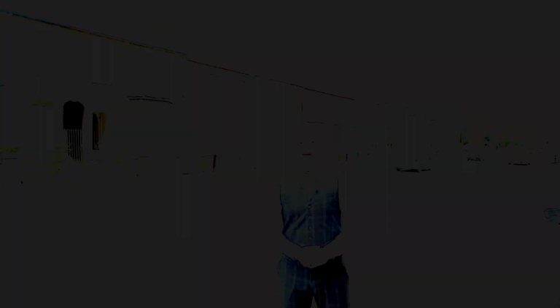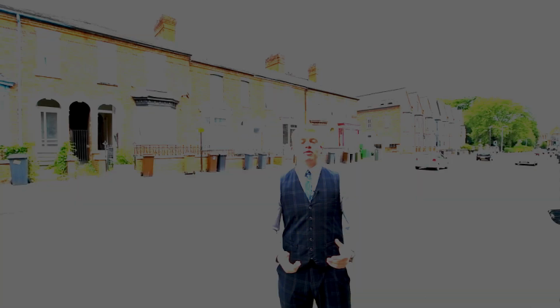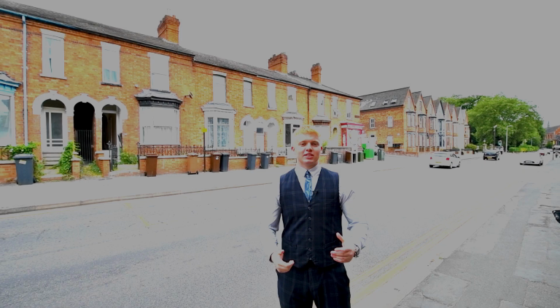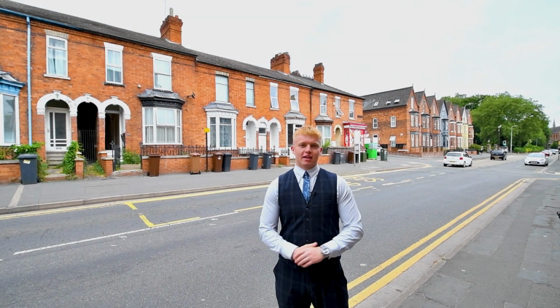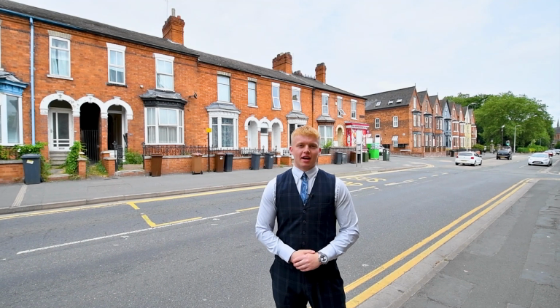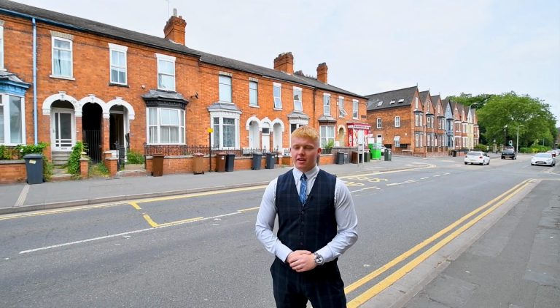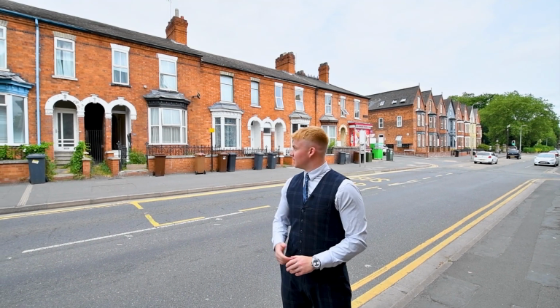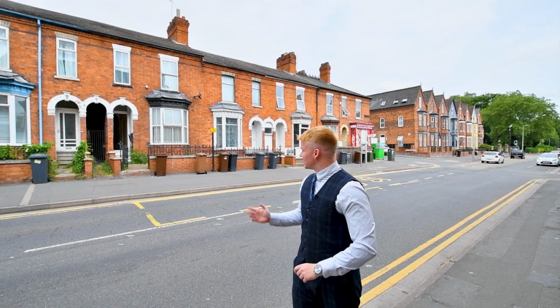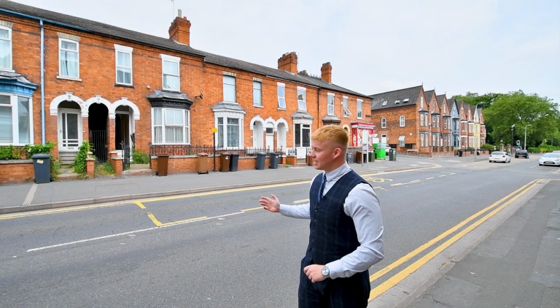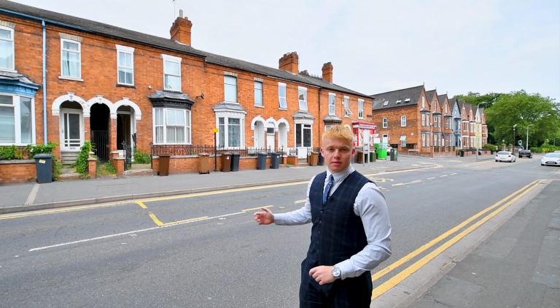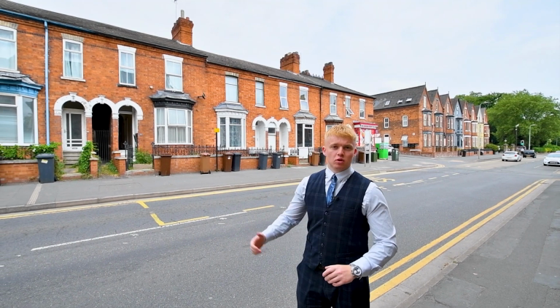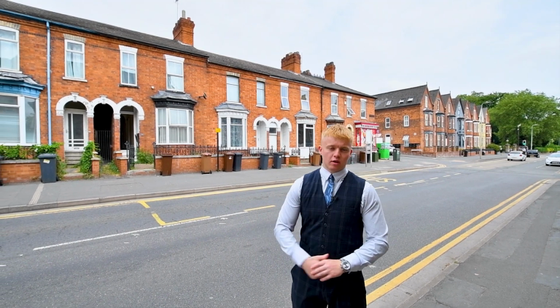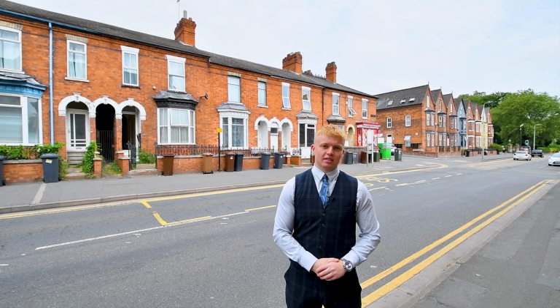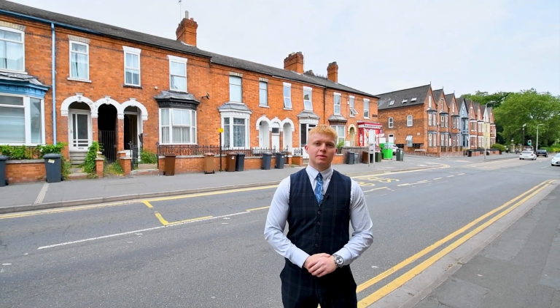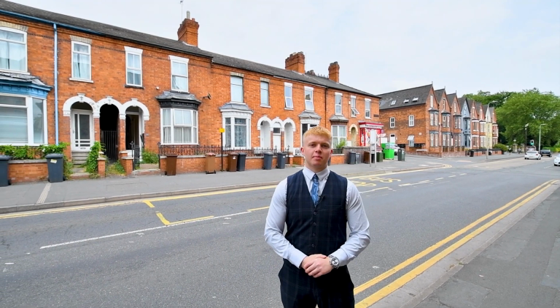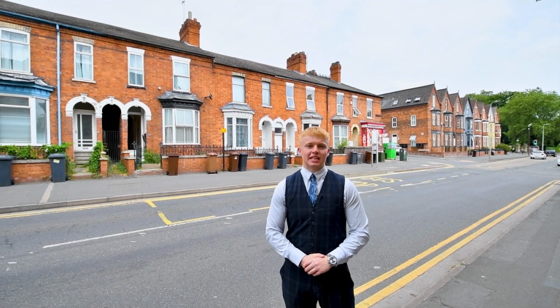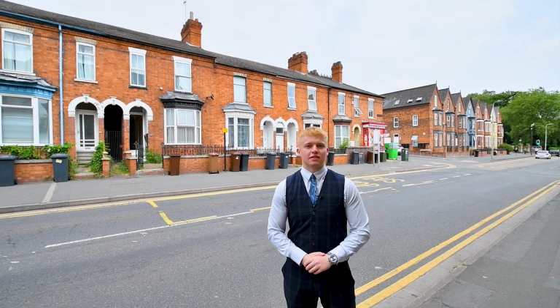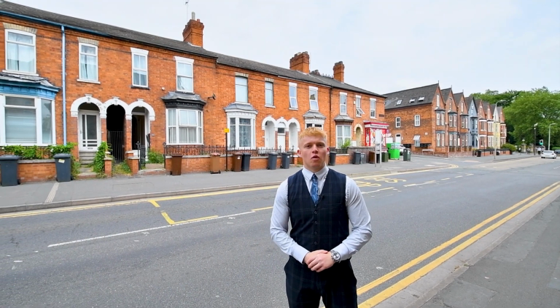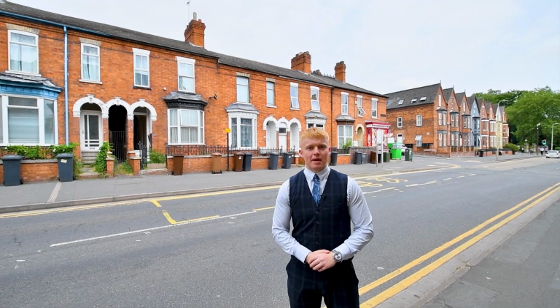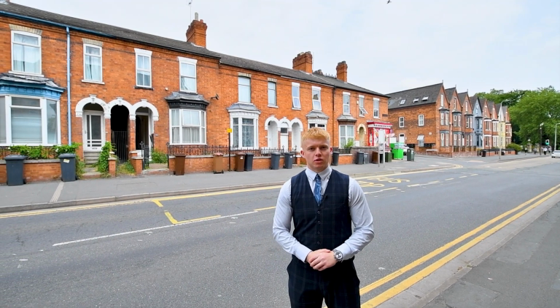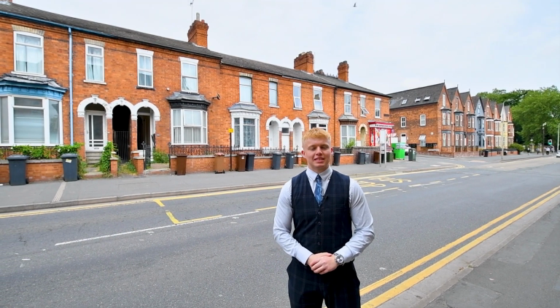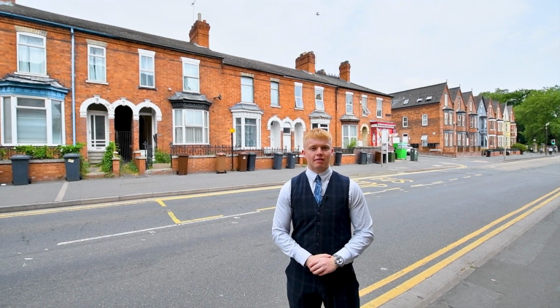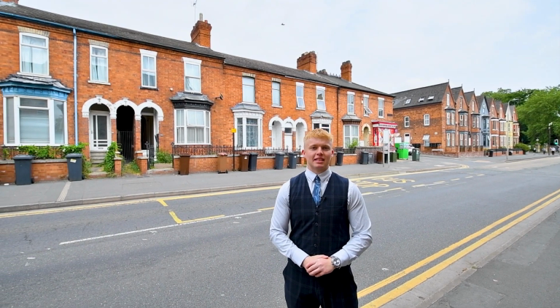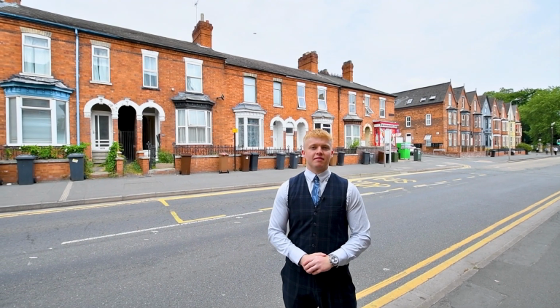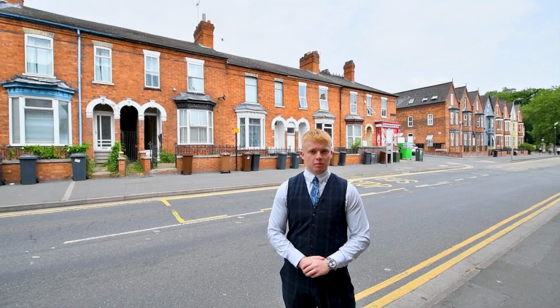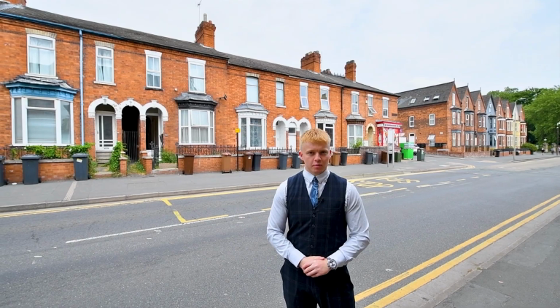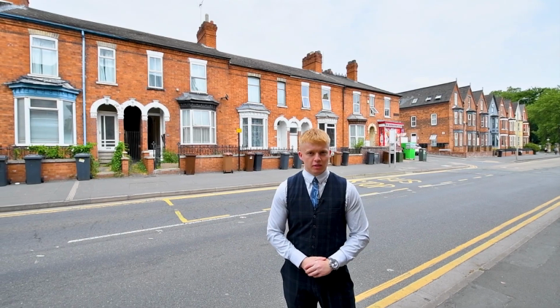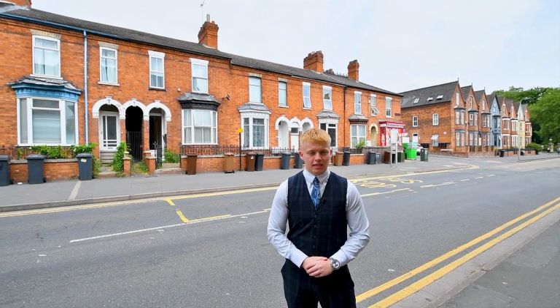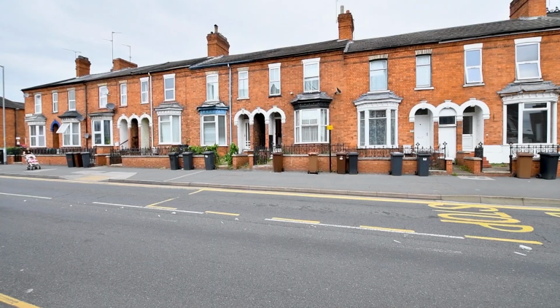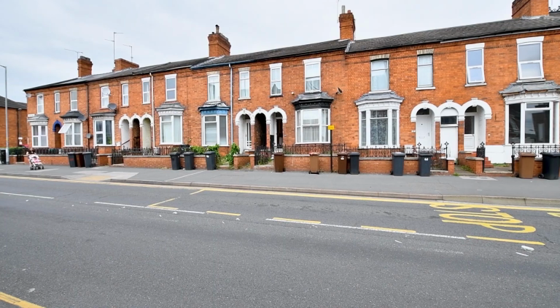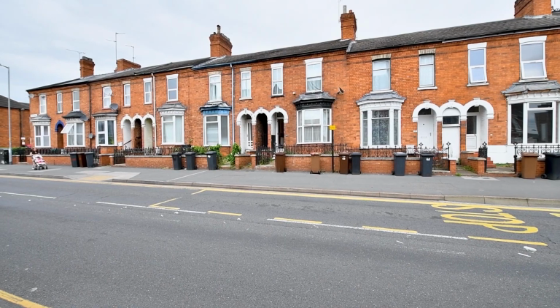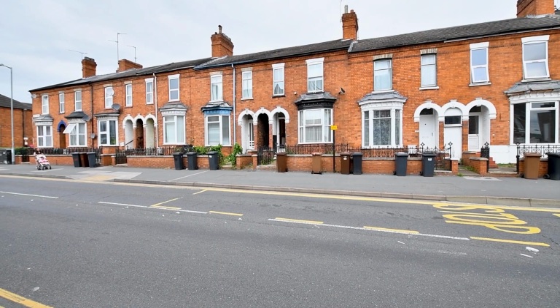I'm currently stood outside of 66 Monks Road. This property is a four bedroom terraced investment opportunity. Let's go and take a look.